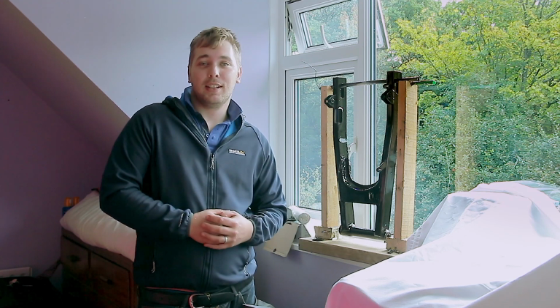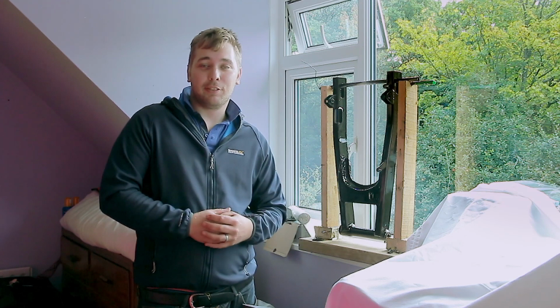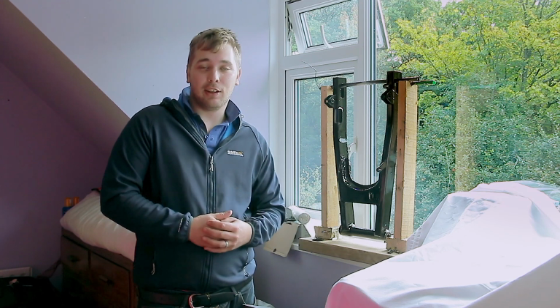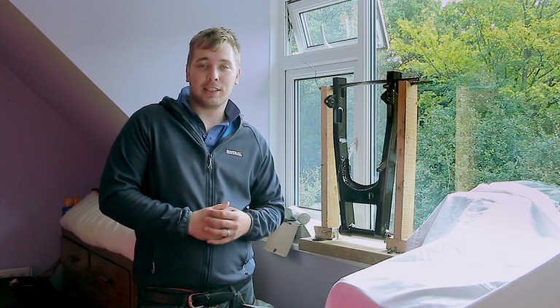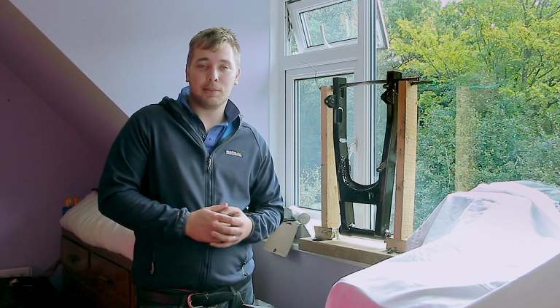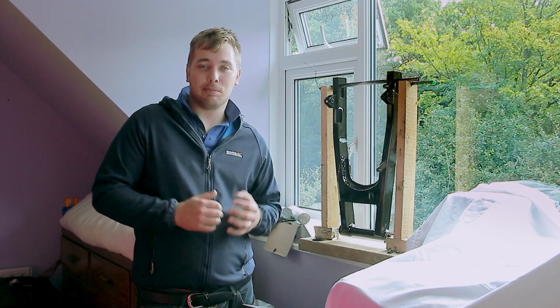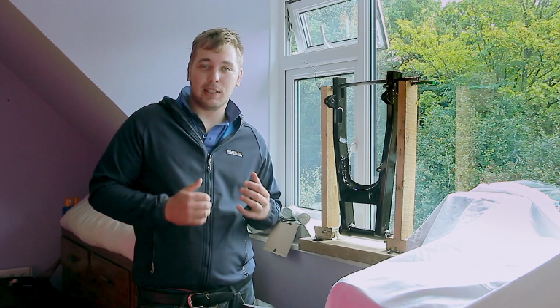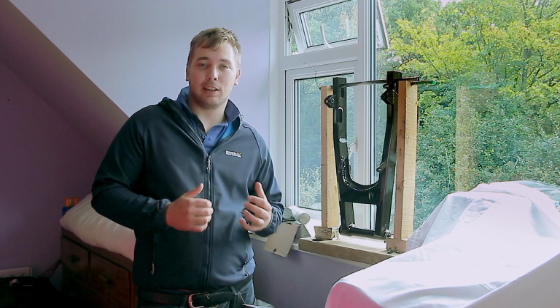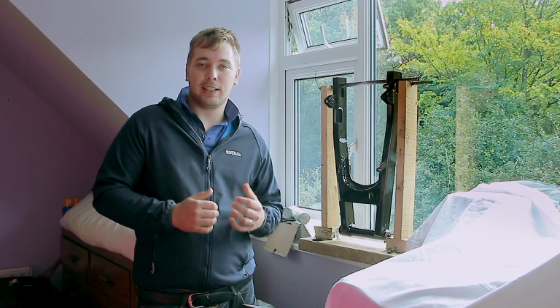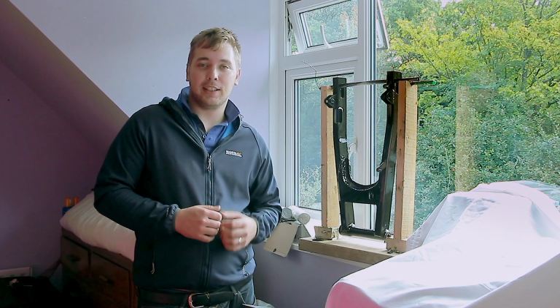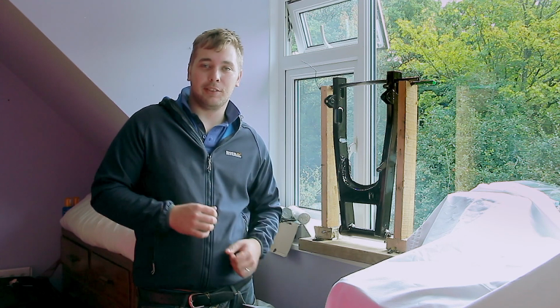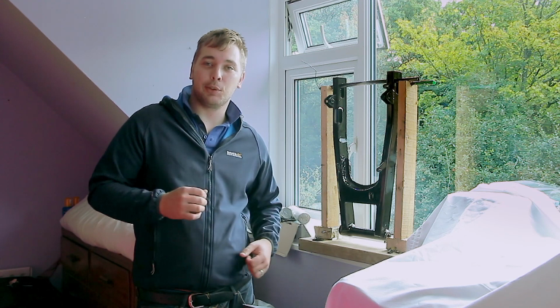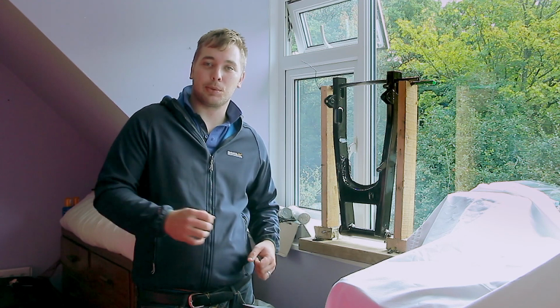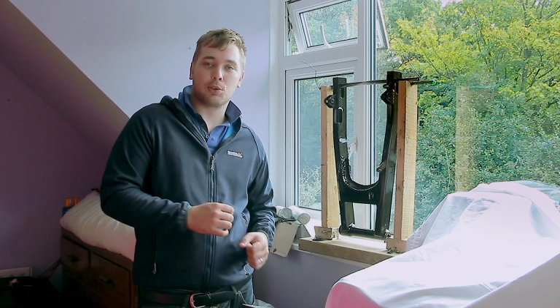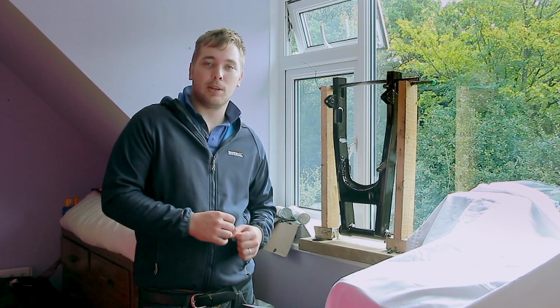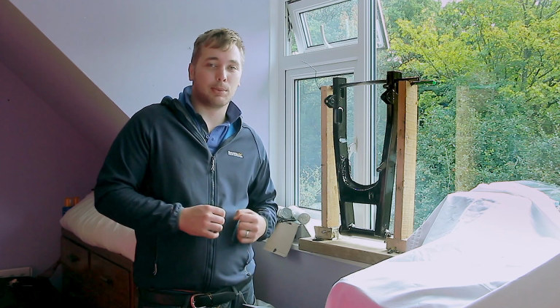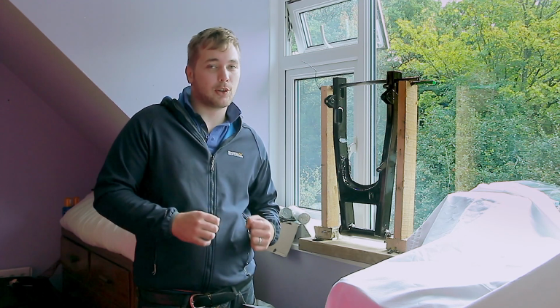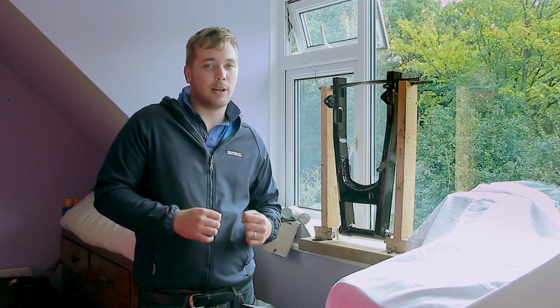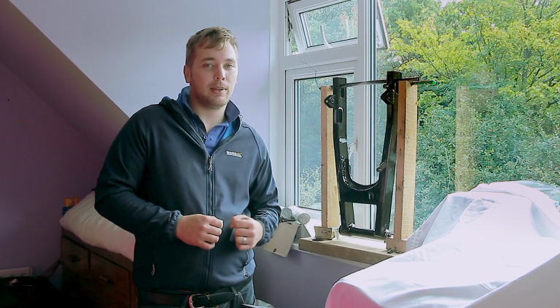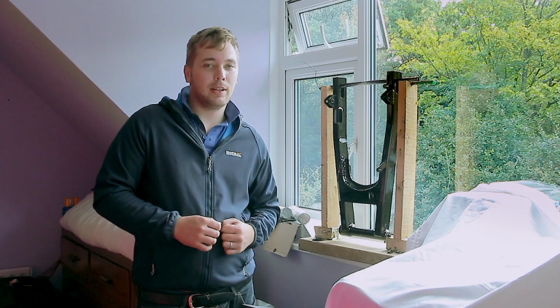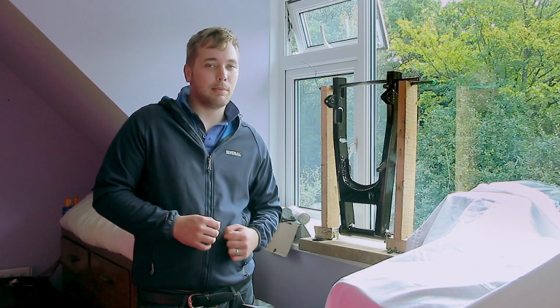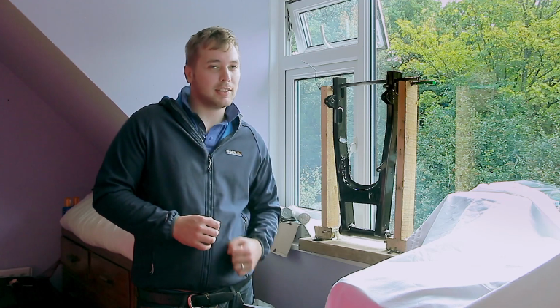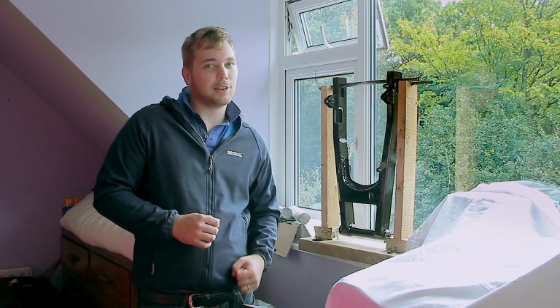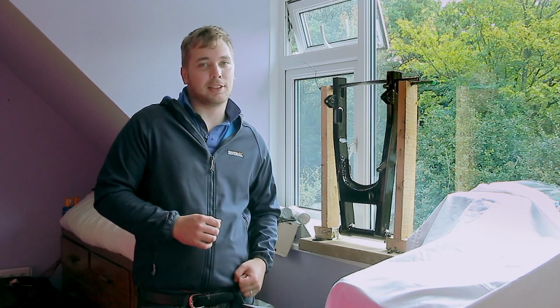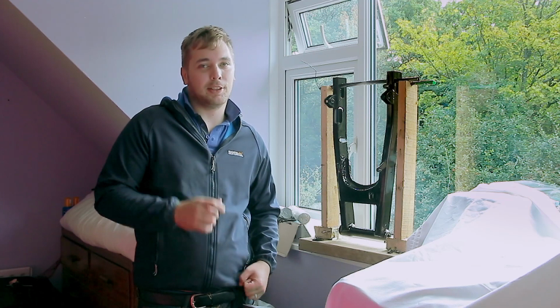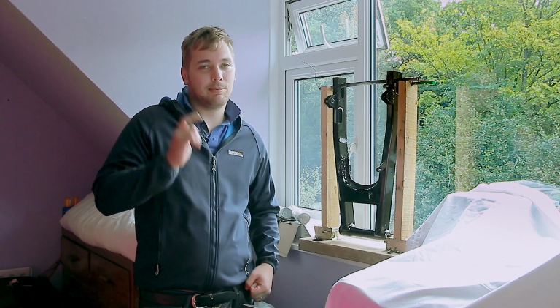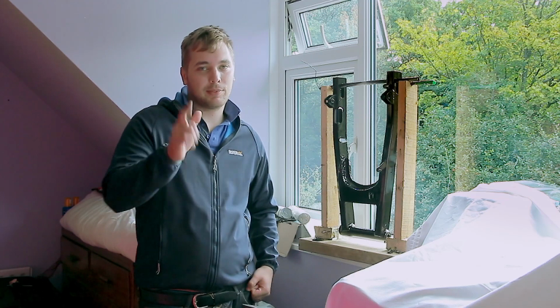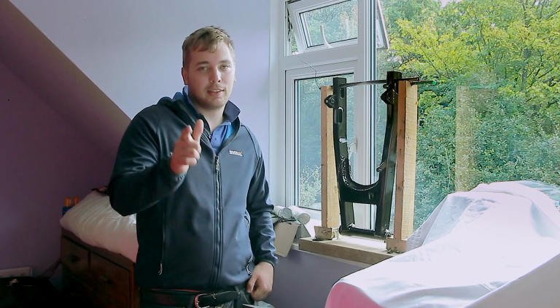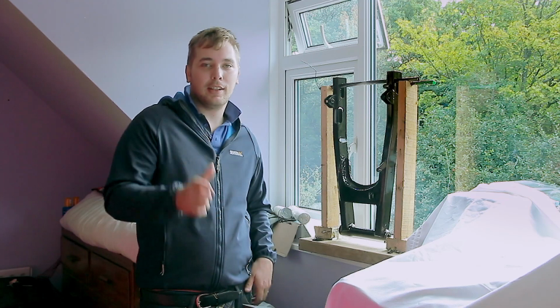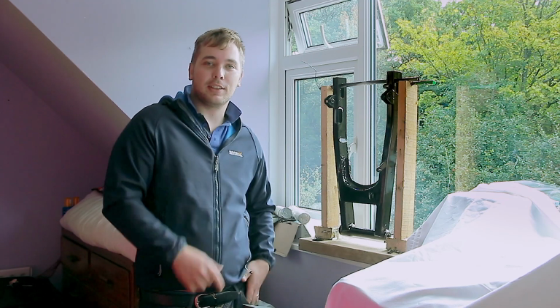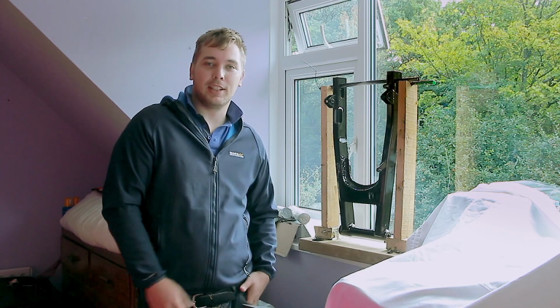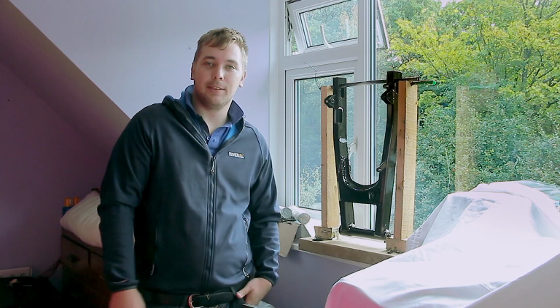If you liked it, please like it. If you want to subscribe, subscribe. But until next time, I'll see ya.